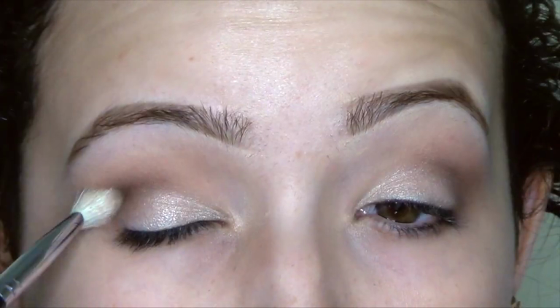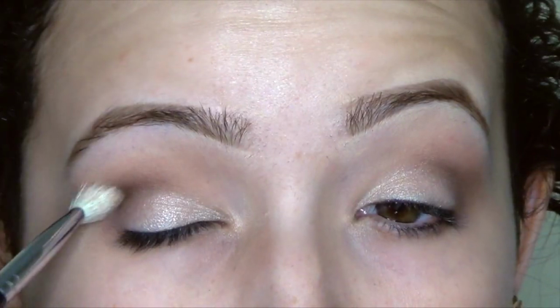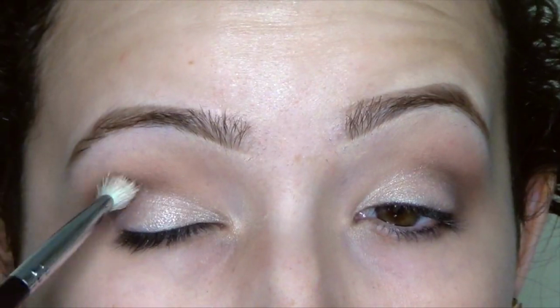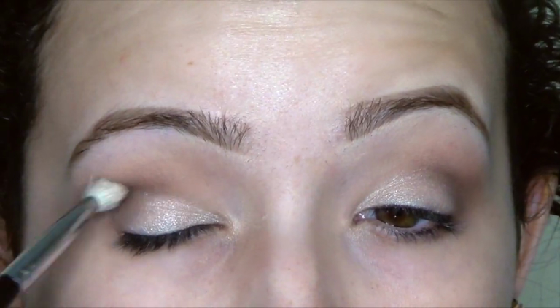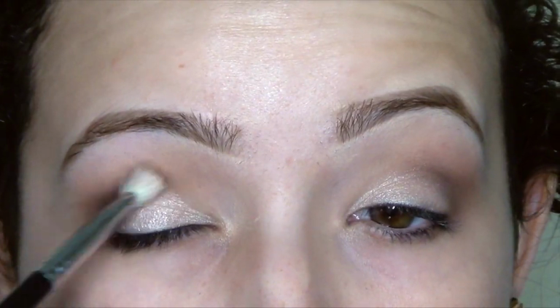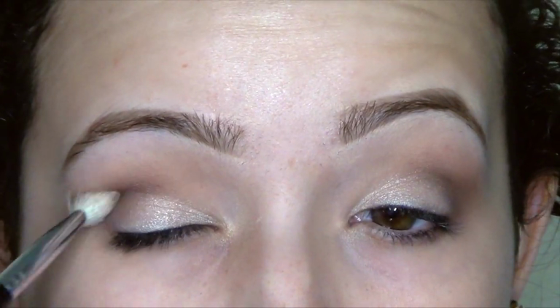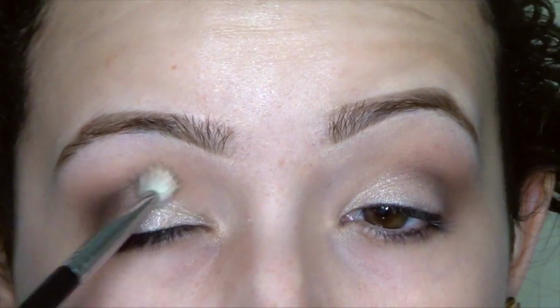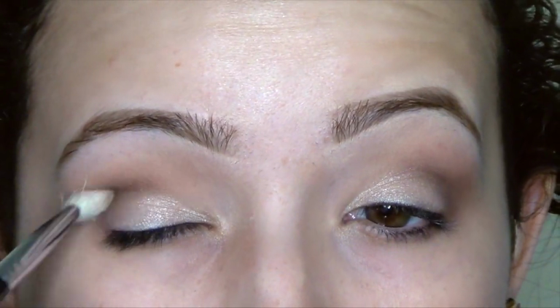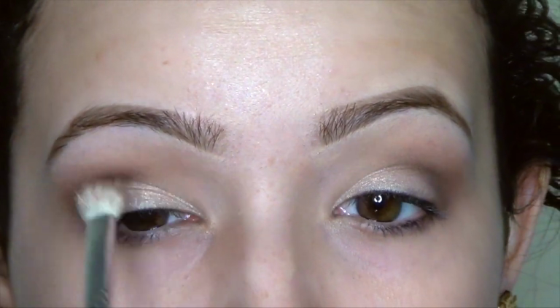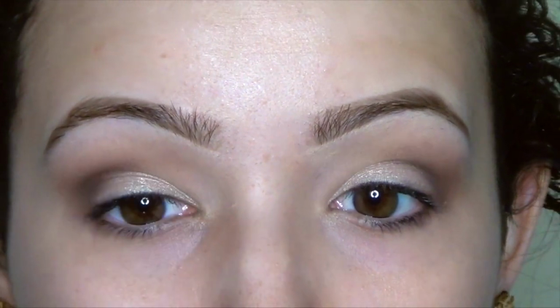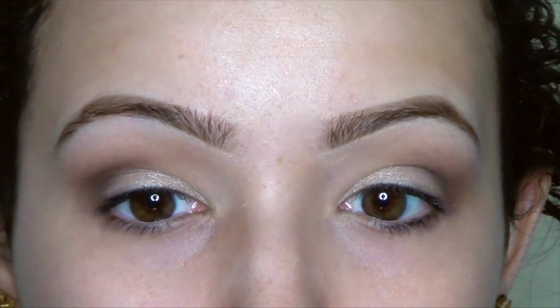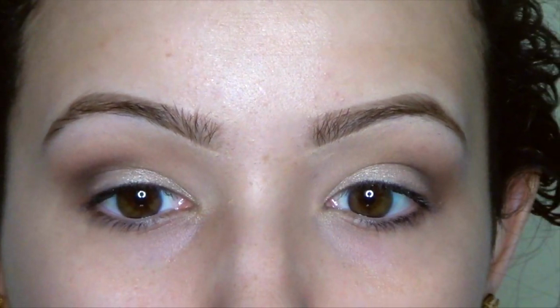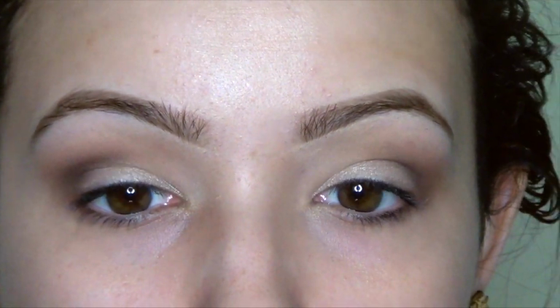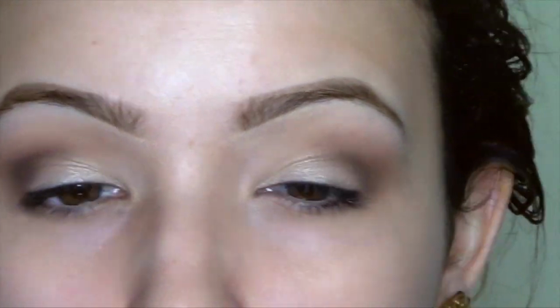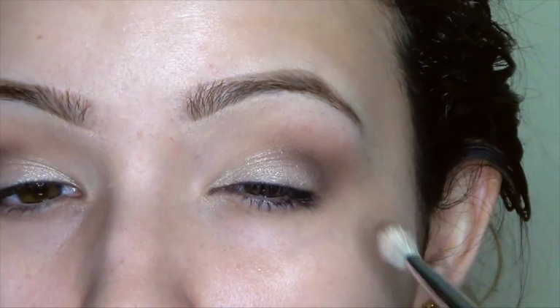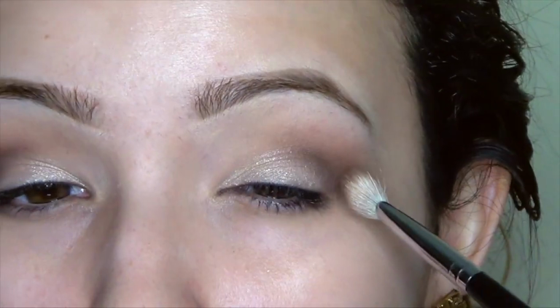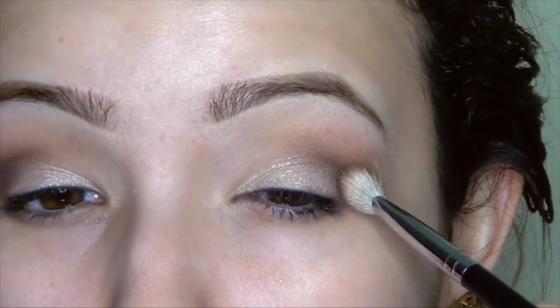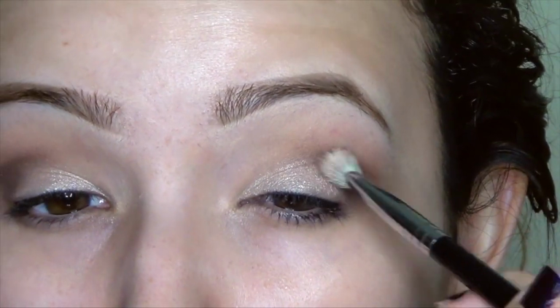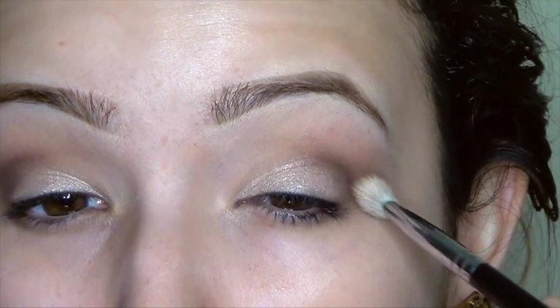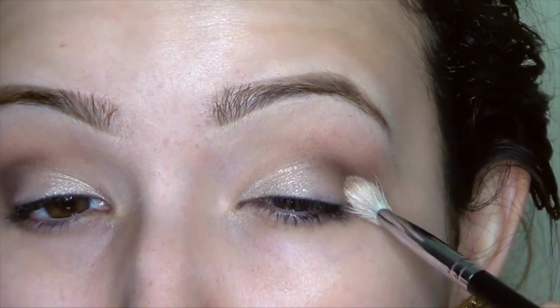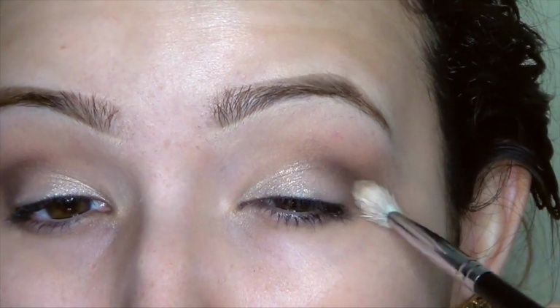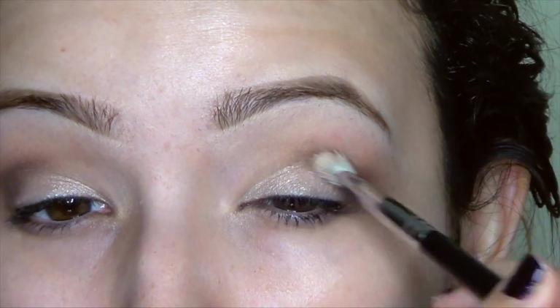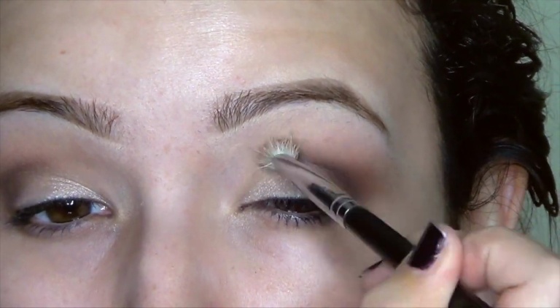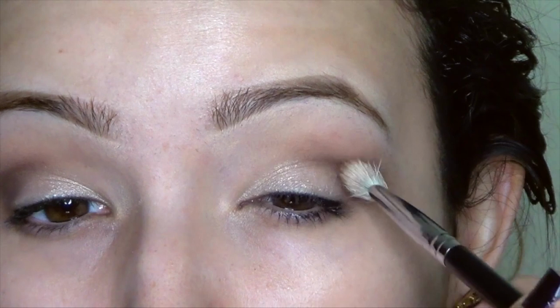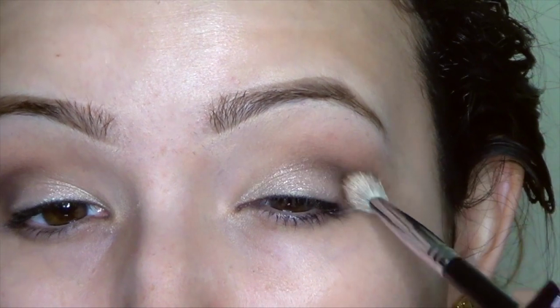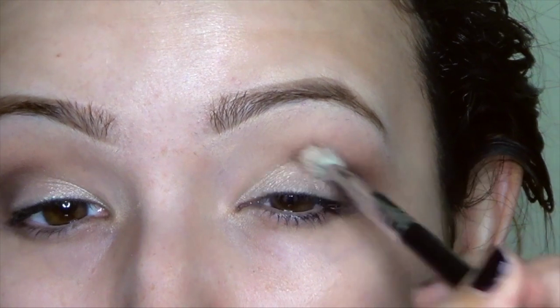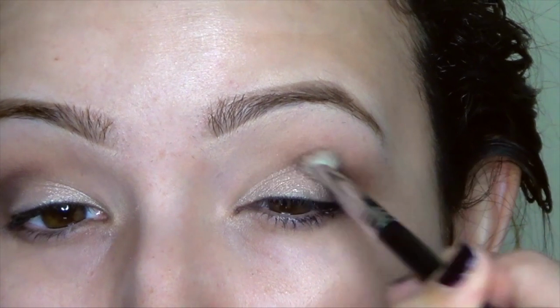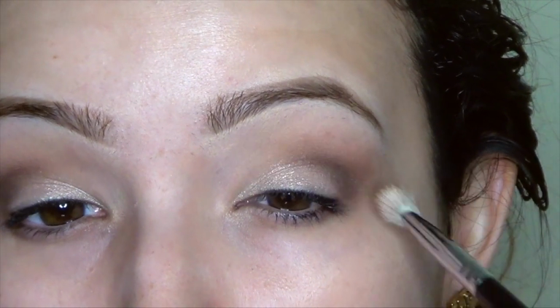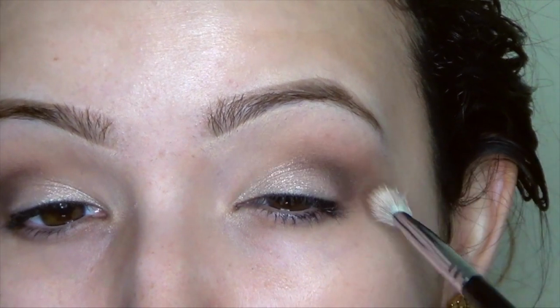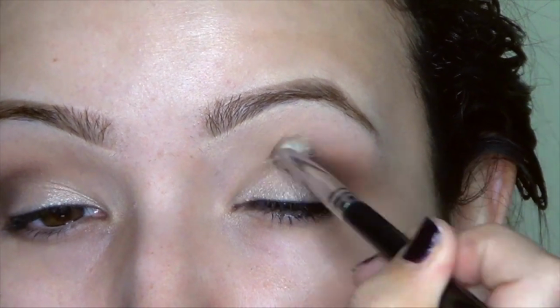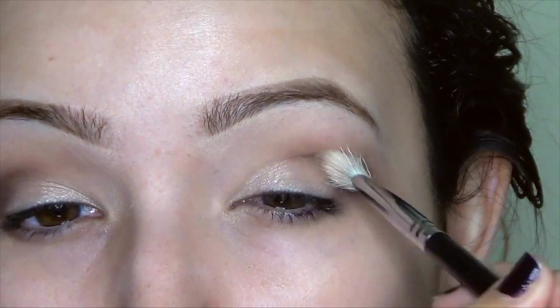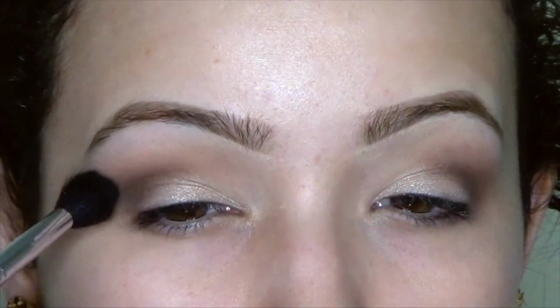Then I'm going to go back and blend out the crease, and also use the fluffy brush to blend out any harsh lines.